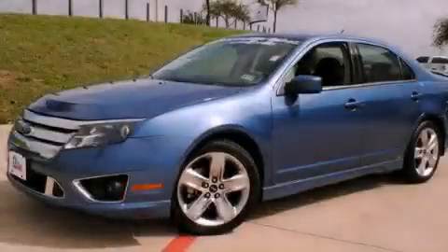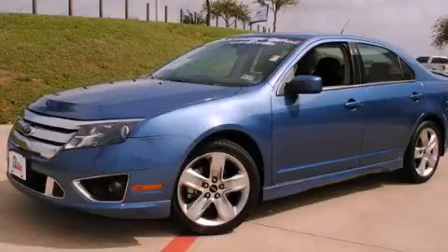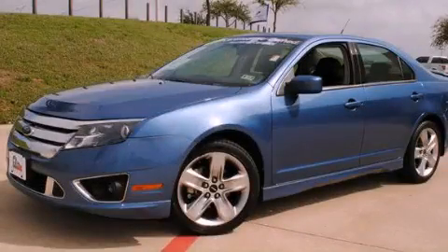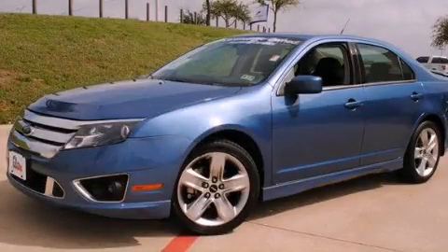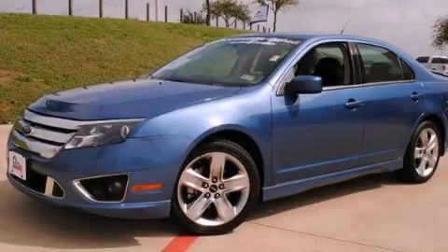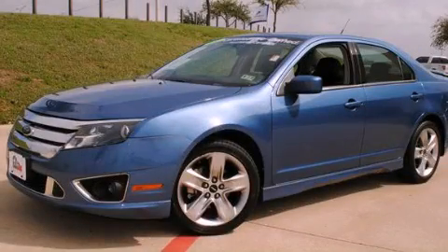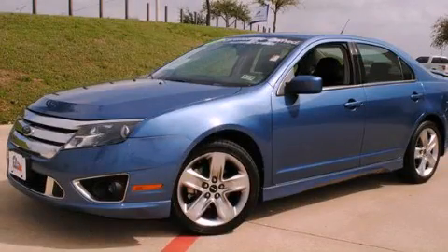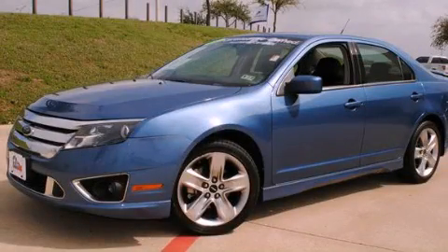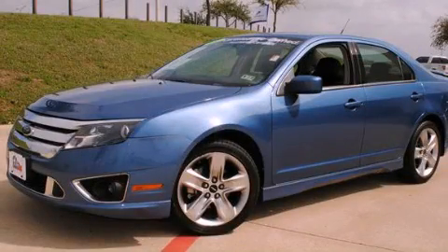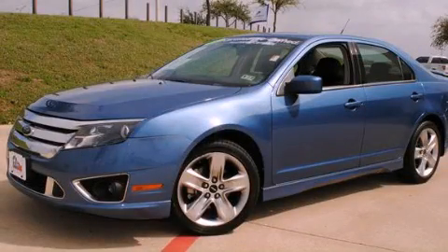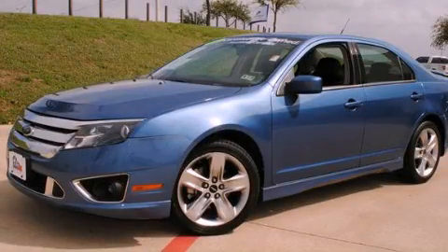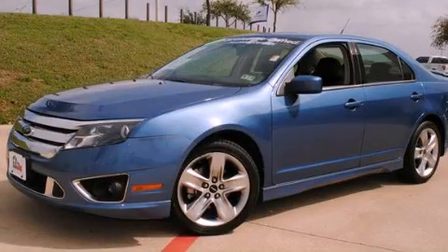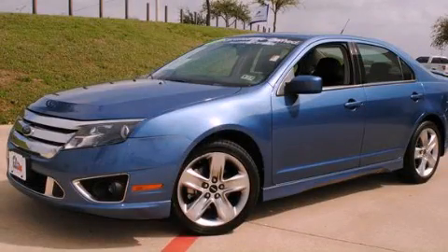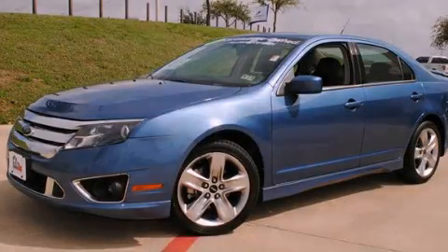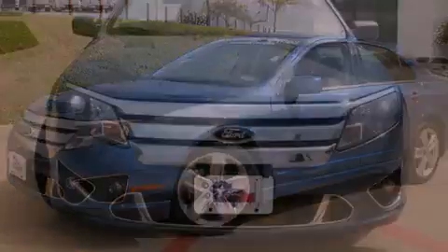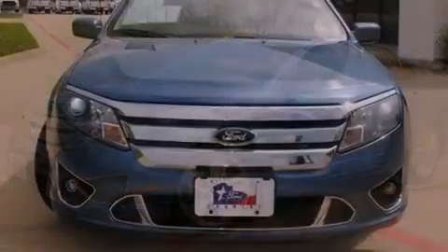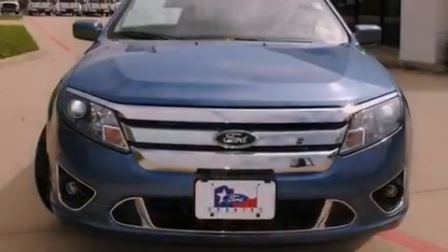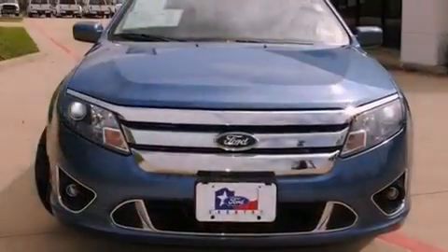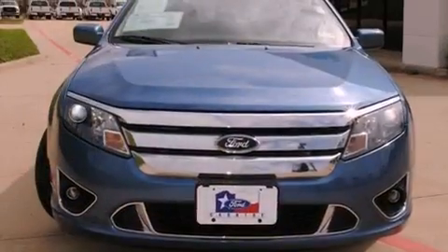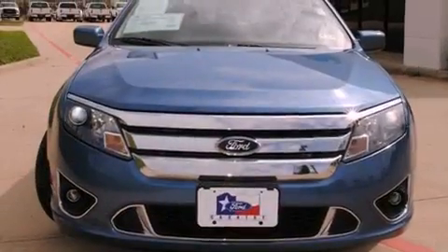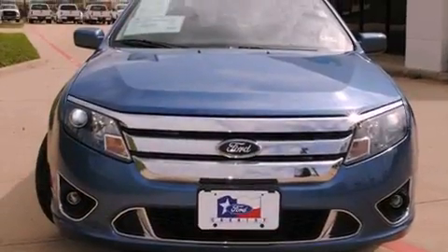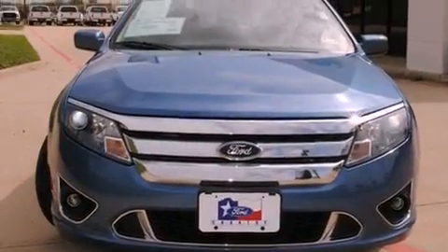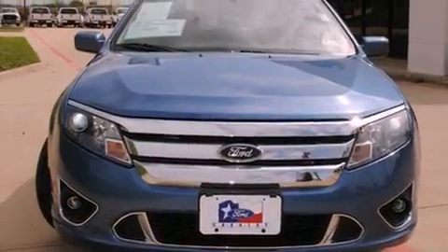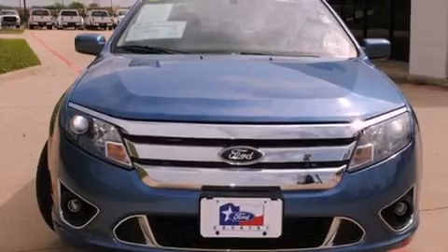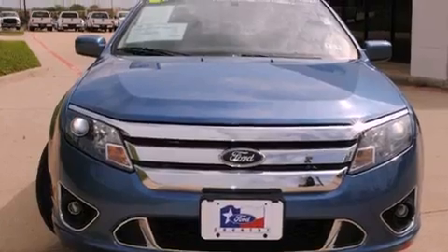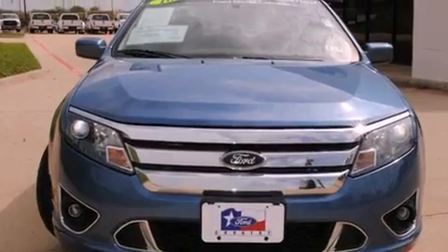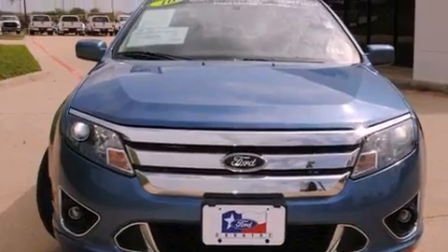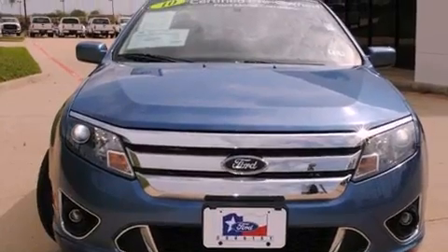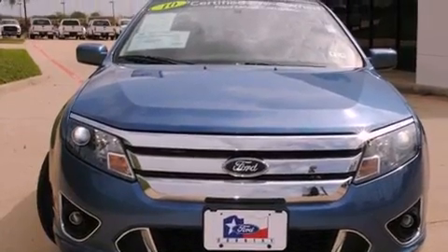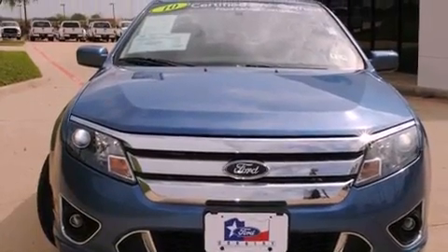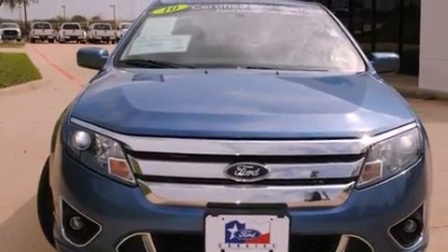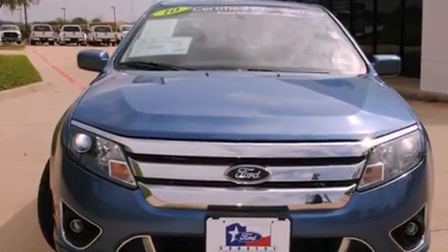This is a certified pre-owned 2010 Ford Fusion. It has a six-cylinder engine and an automatic transmission.